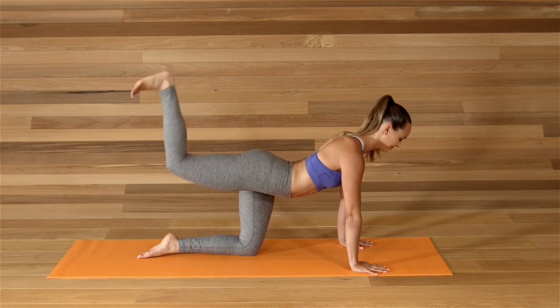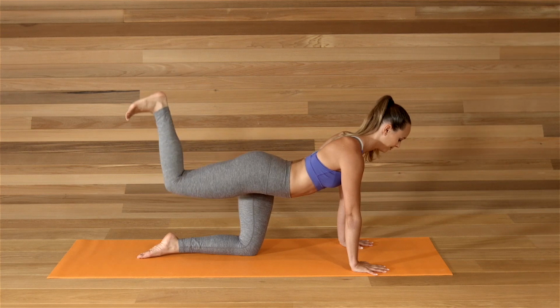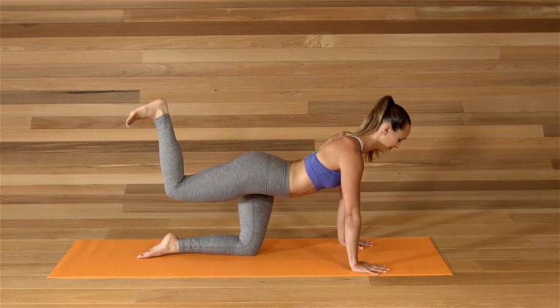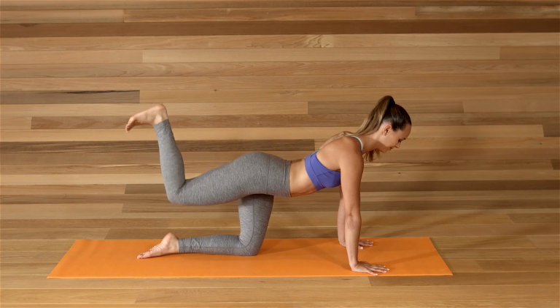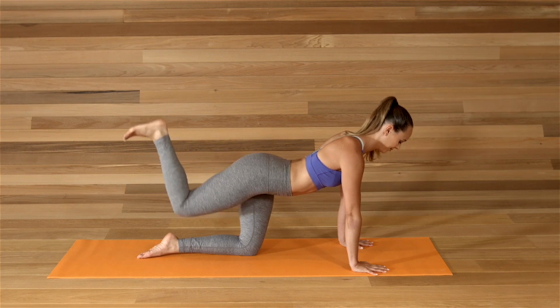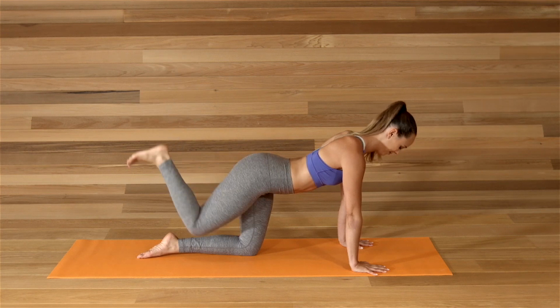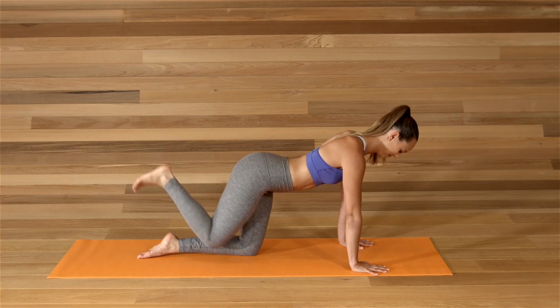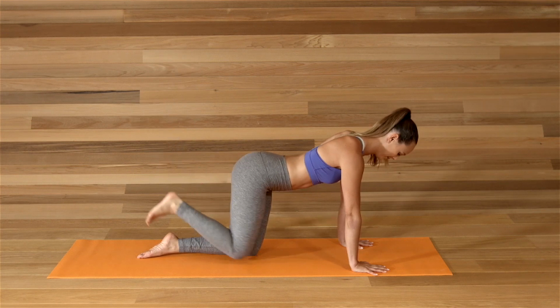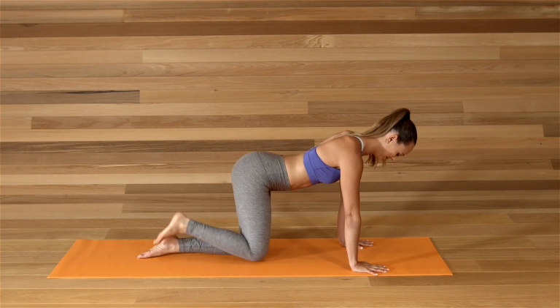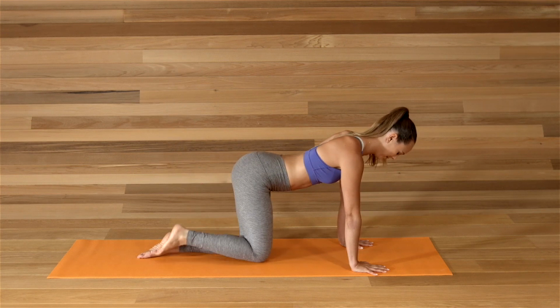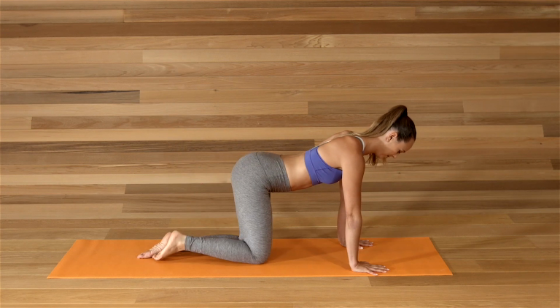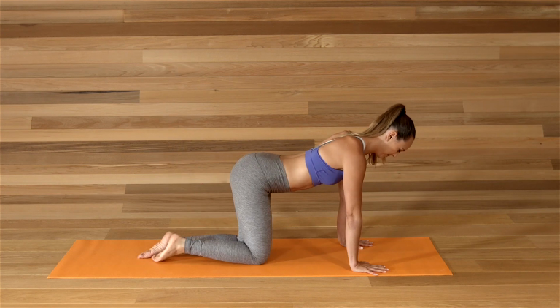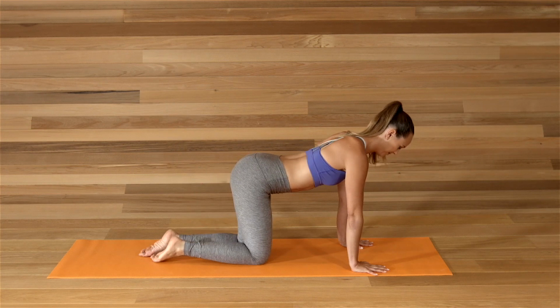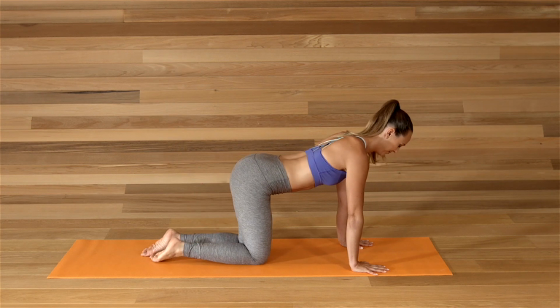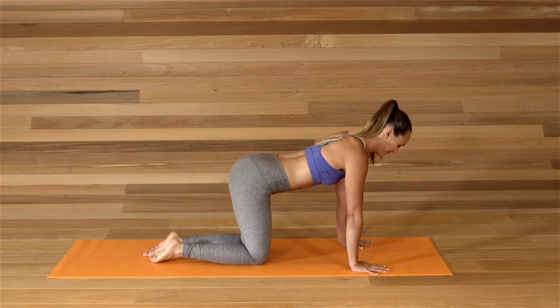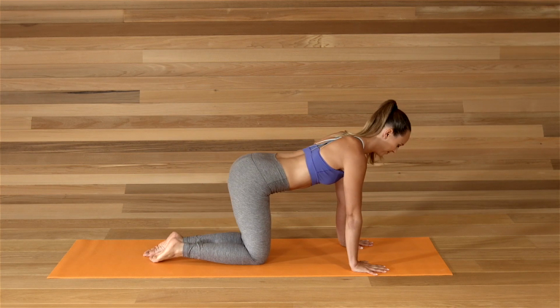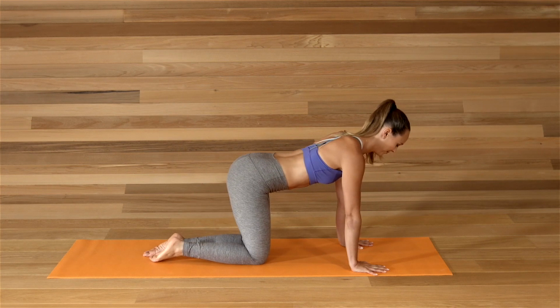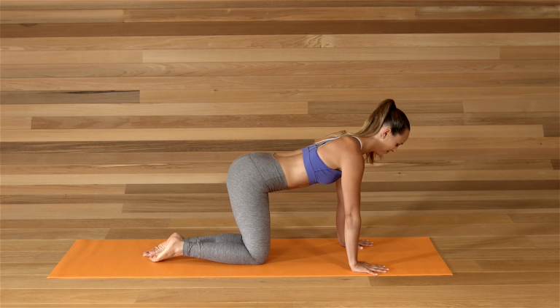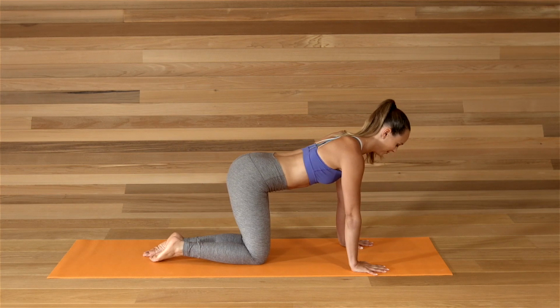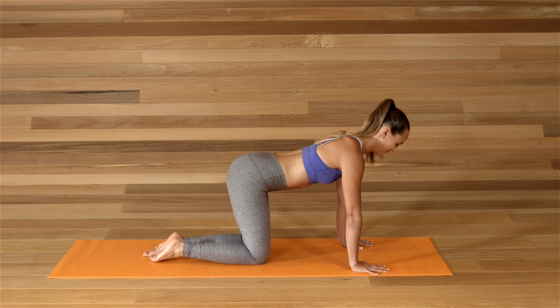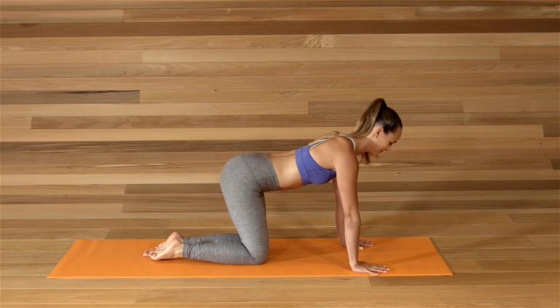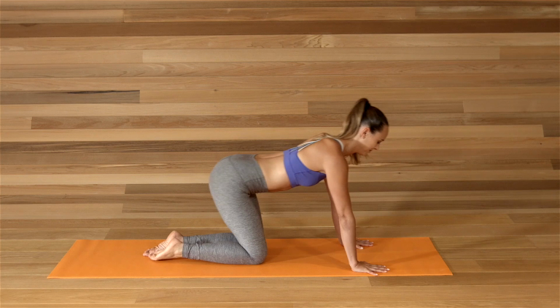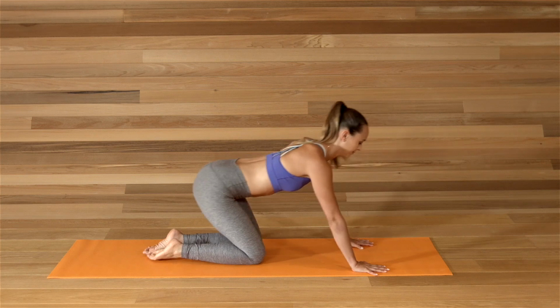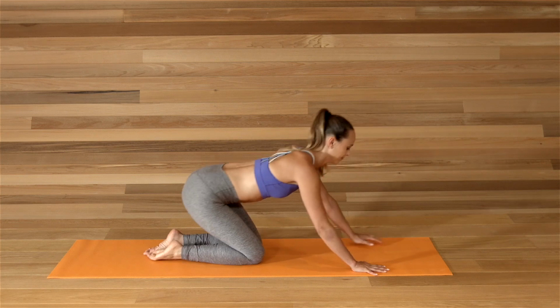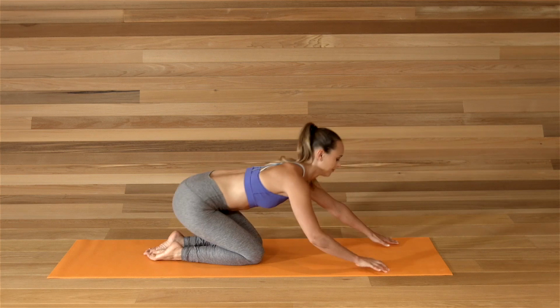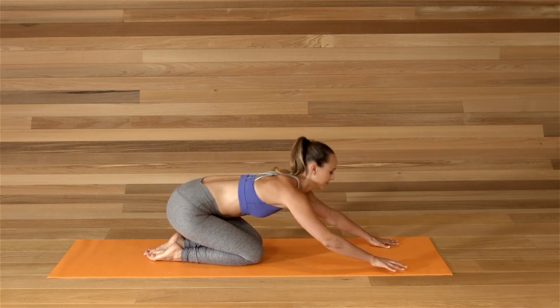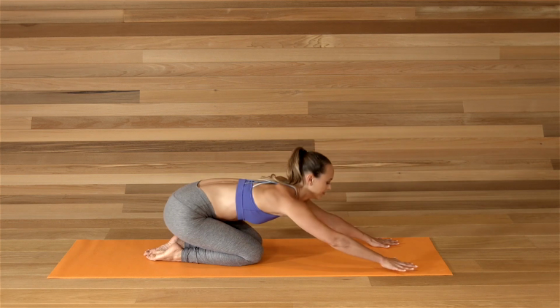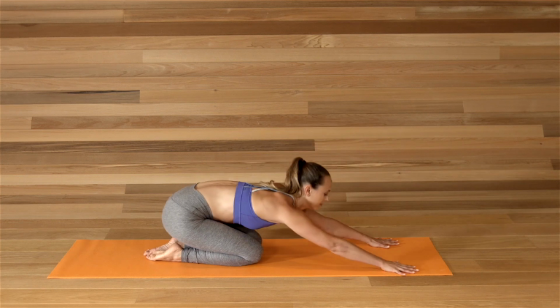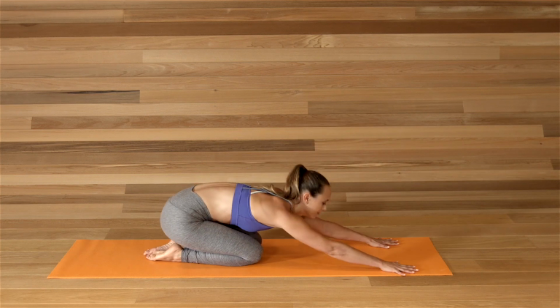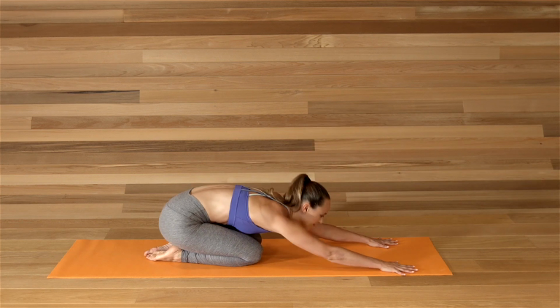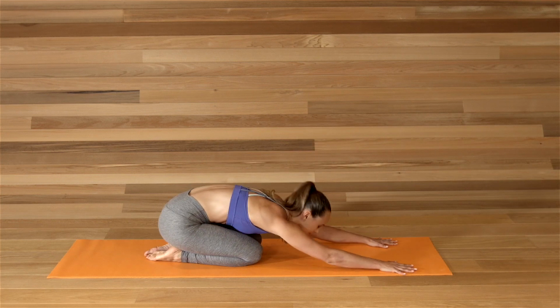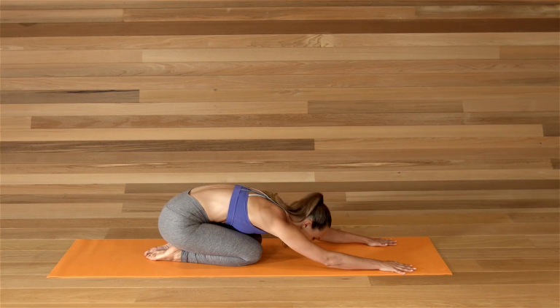Come to all fours, press to child's pose. Hips to heels, forehead to the mat.